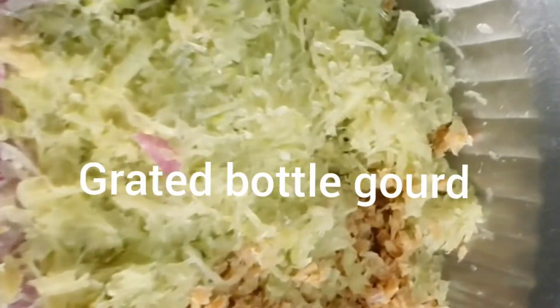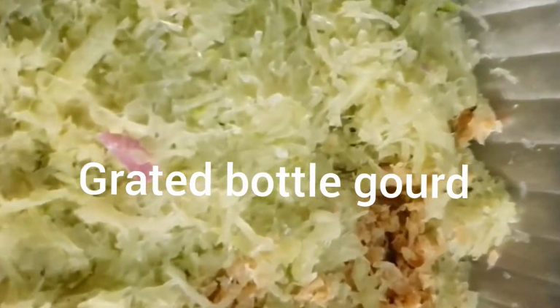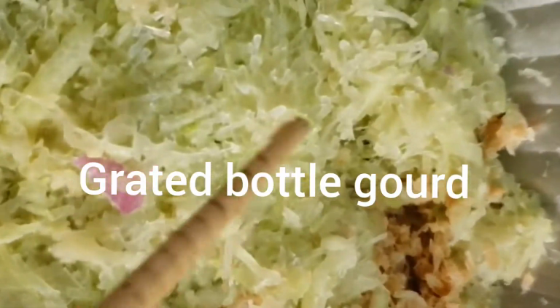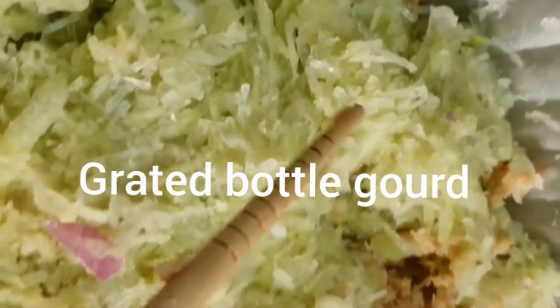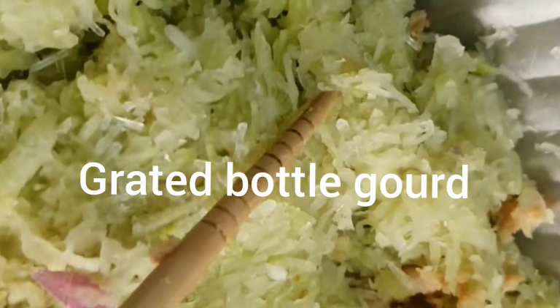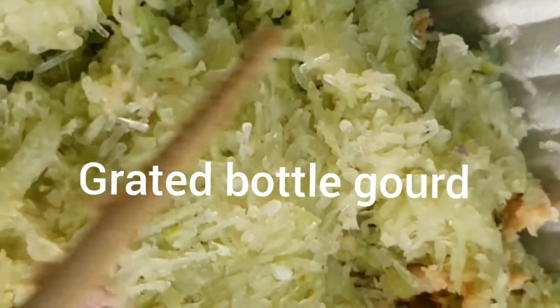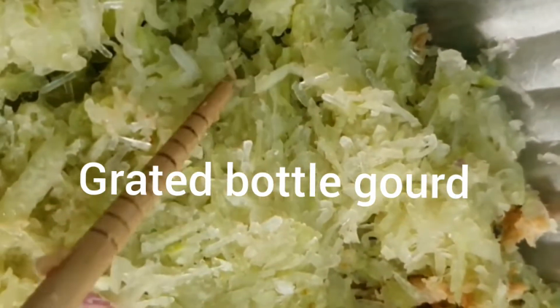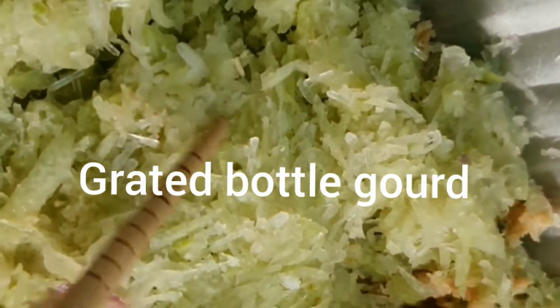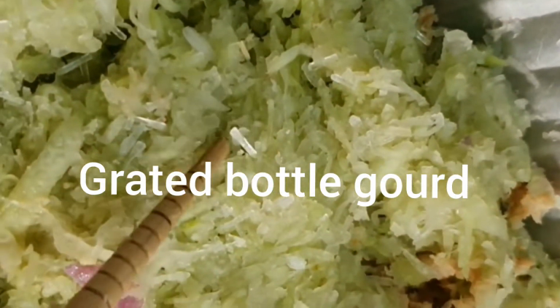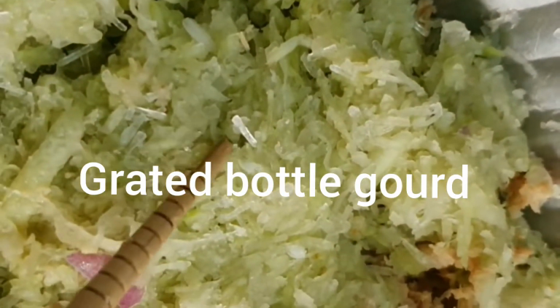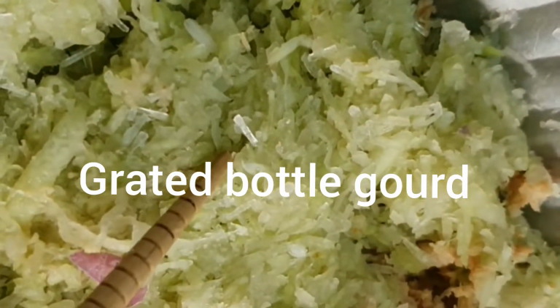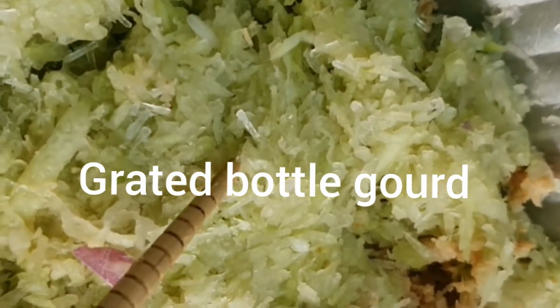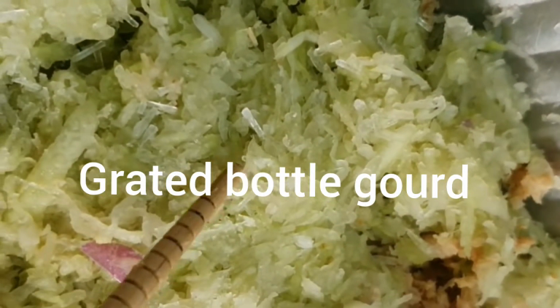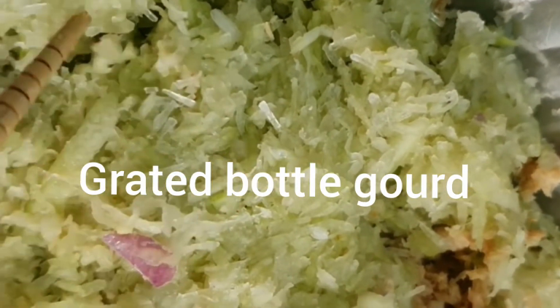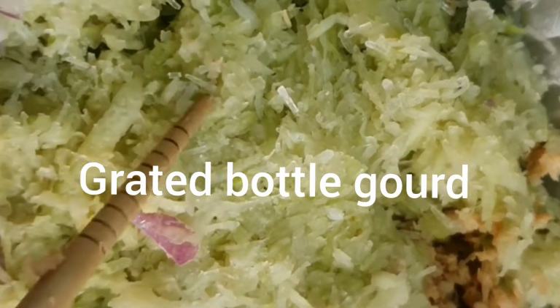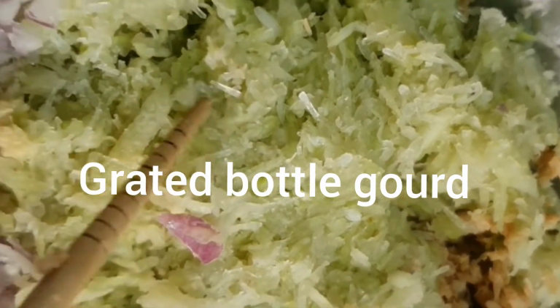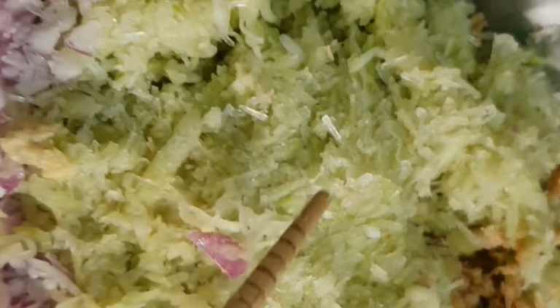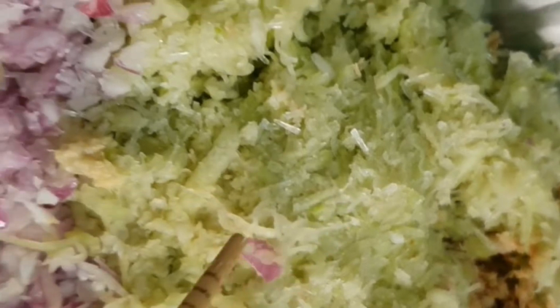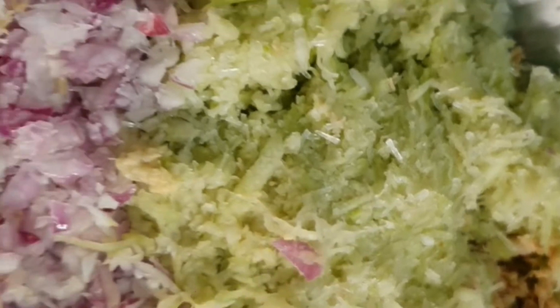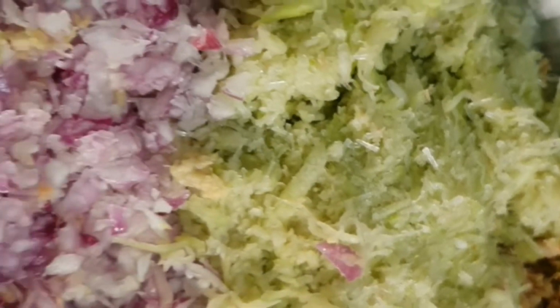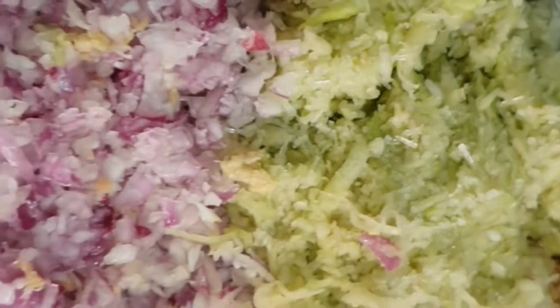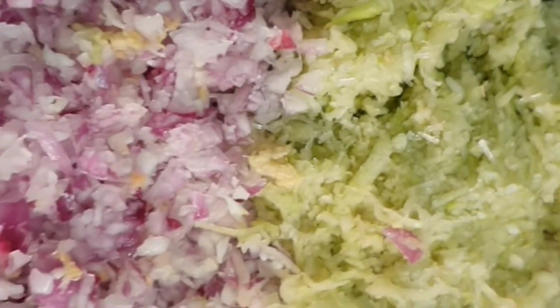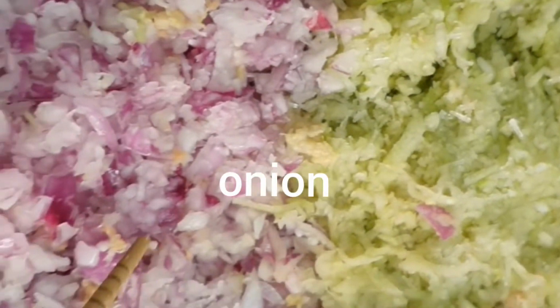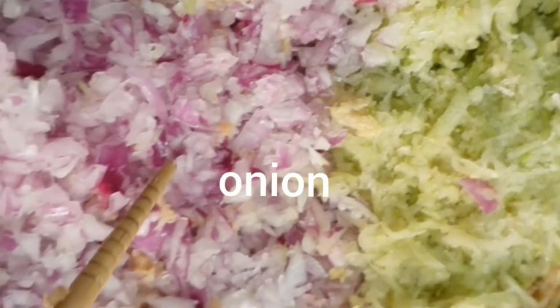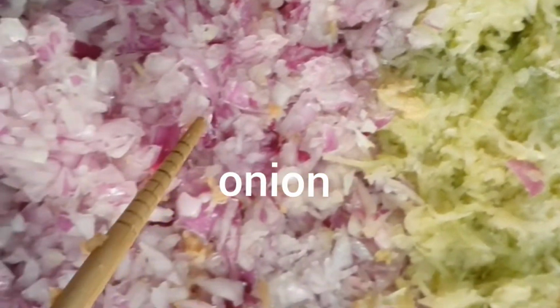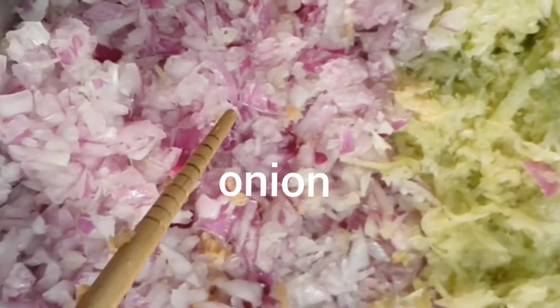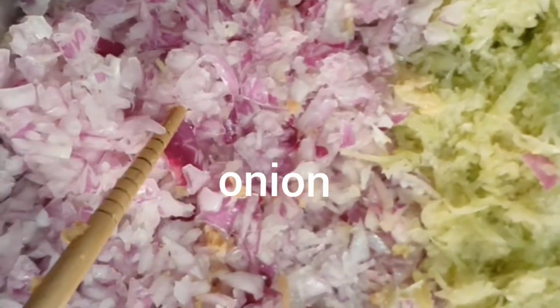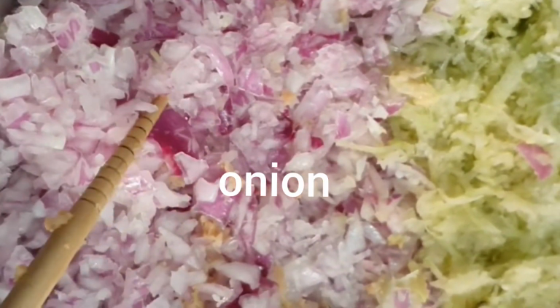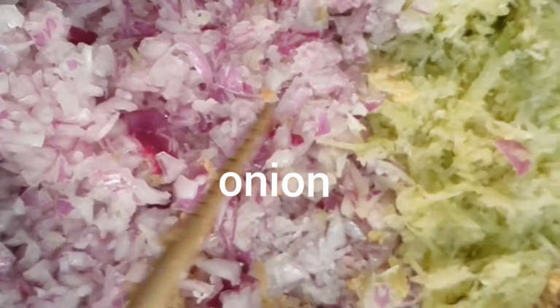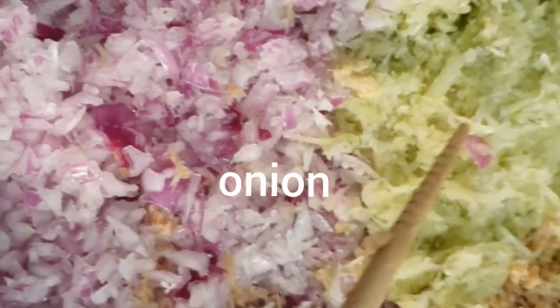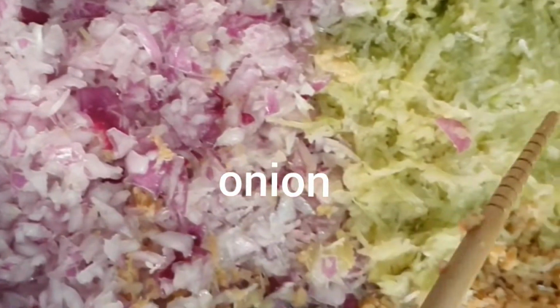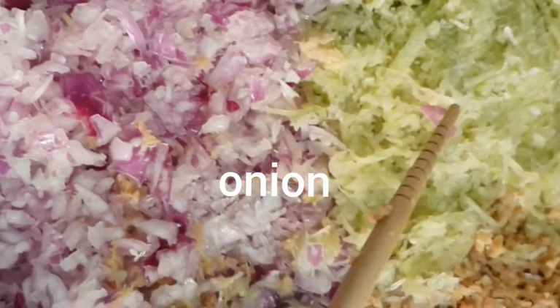I would like to eat the food in the frying pan.